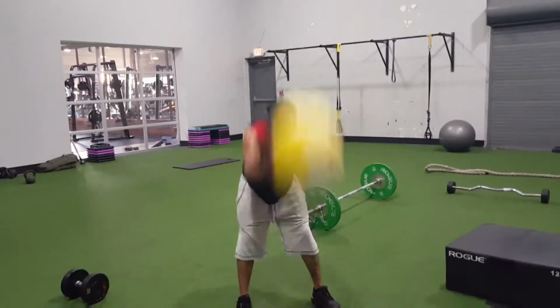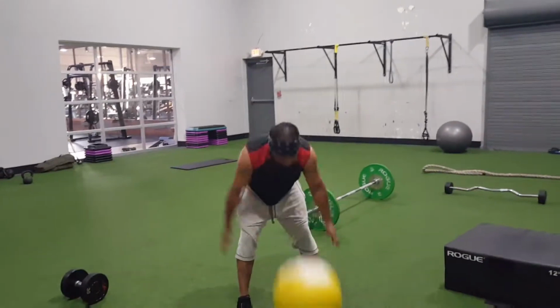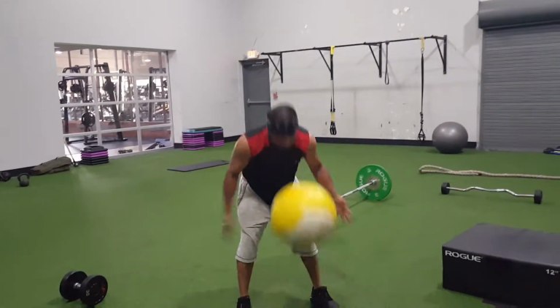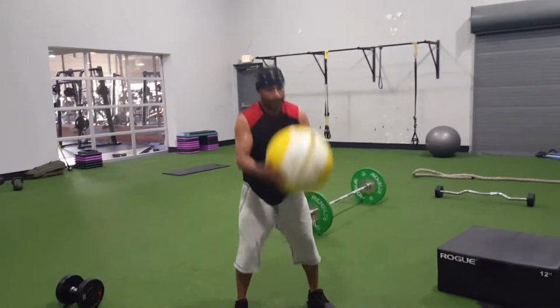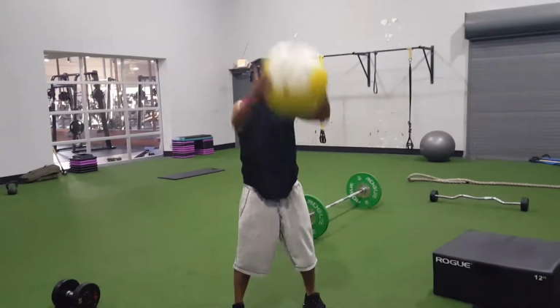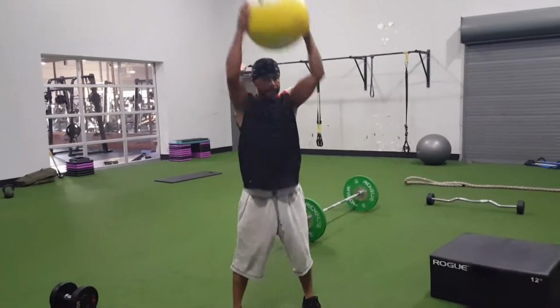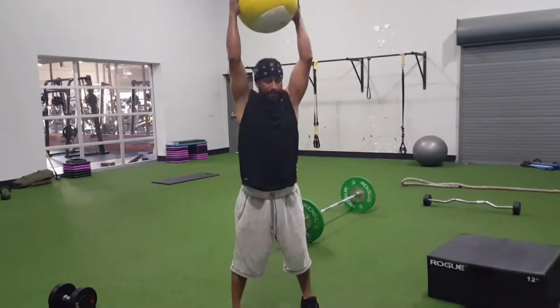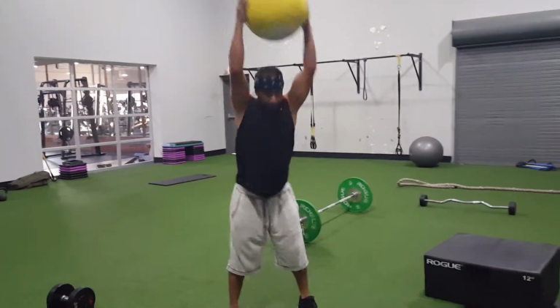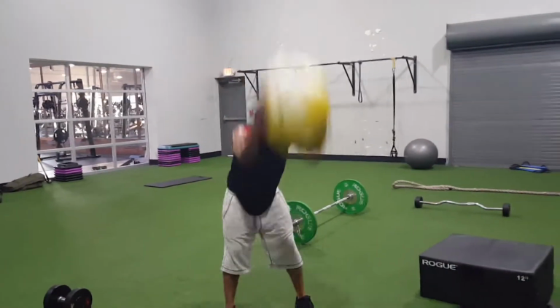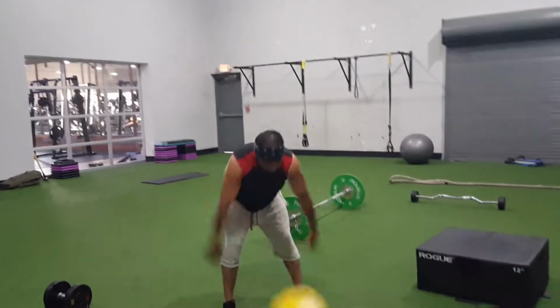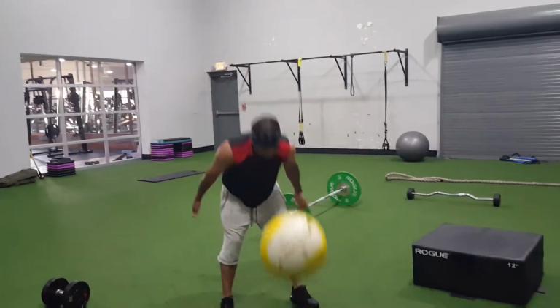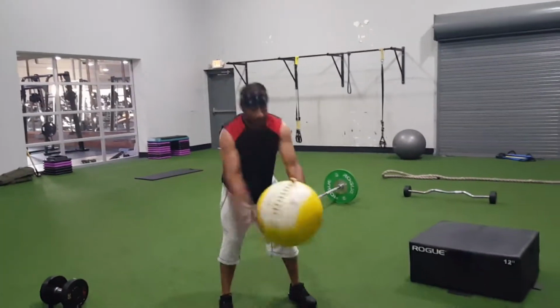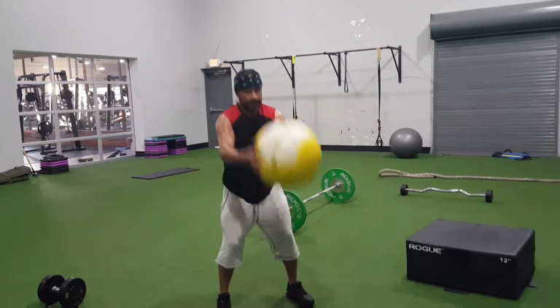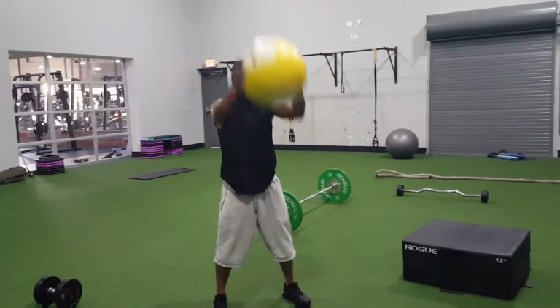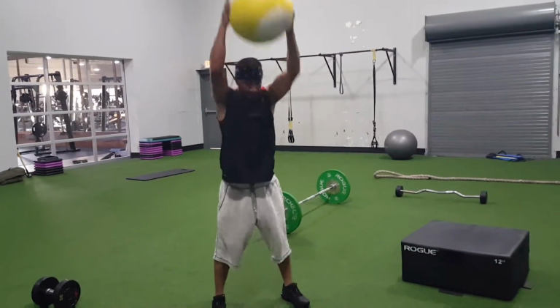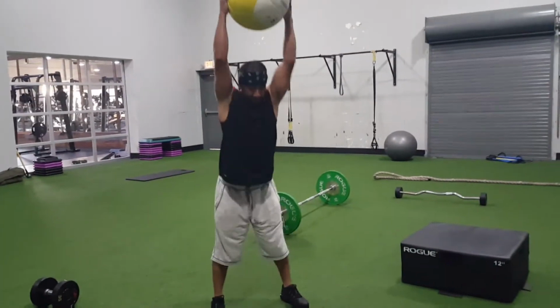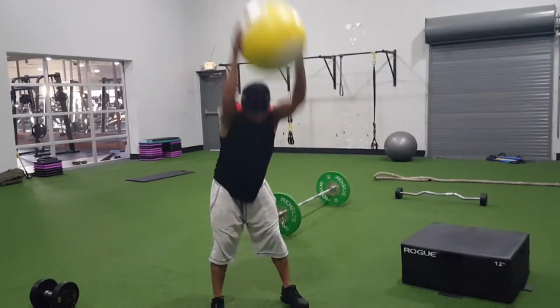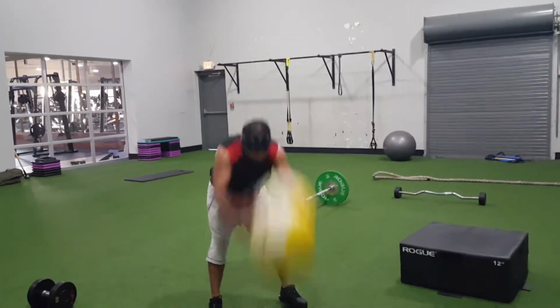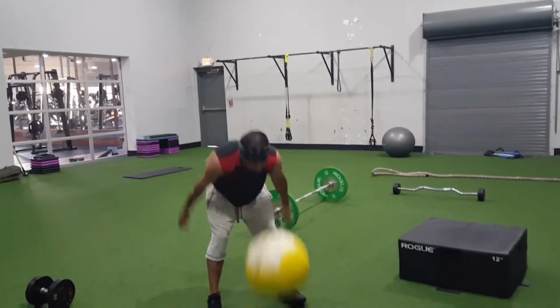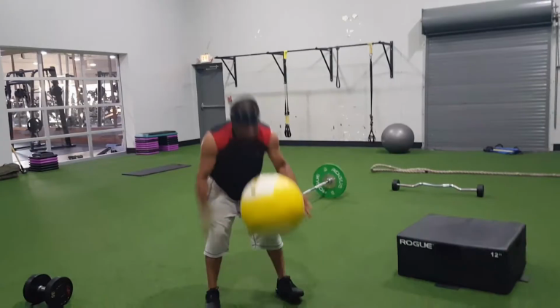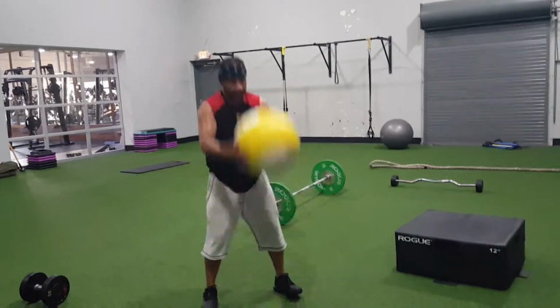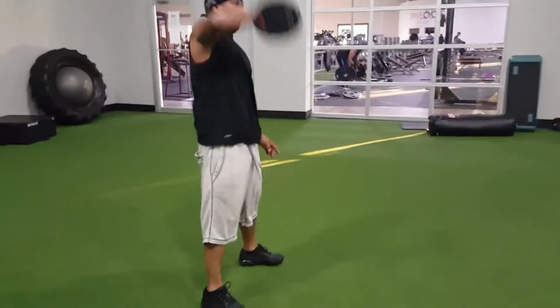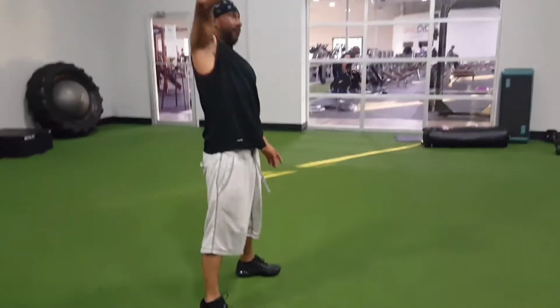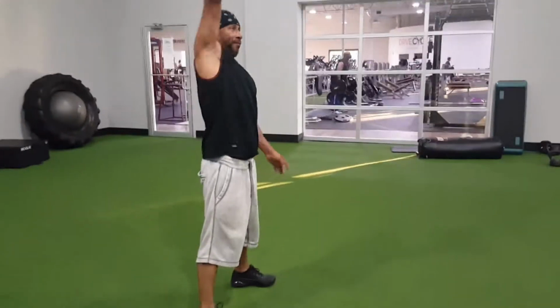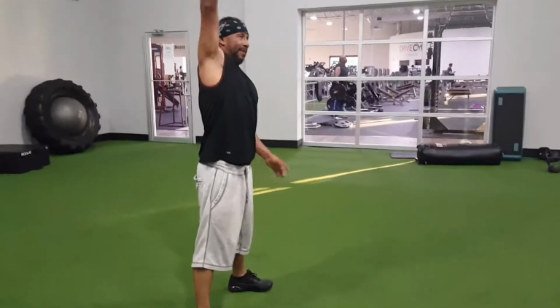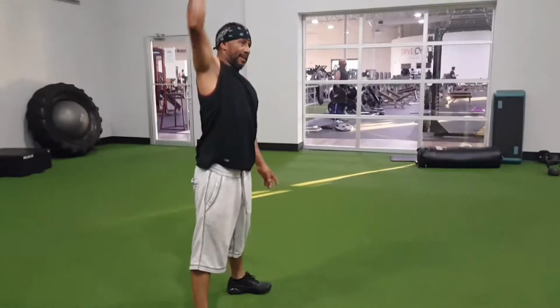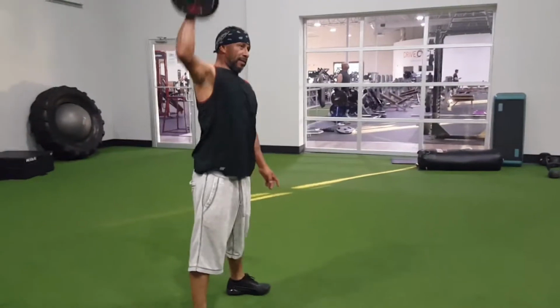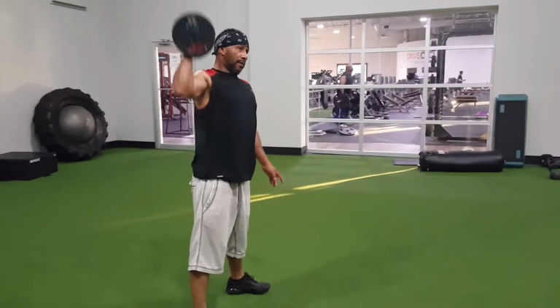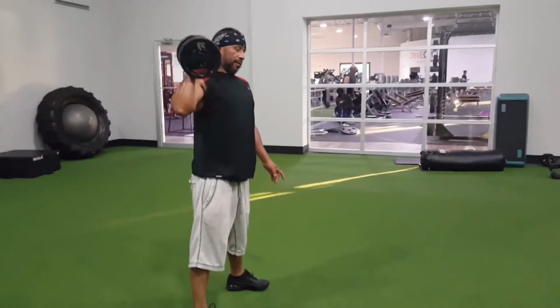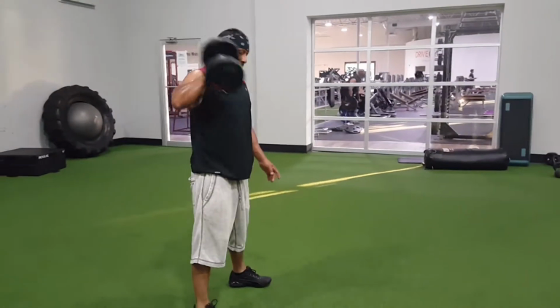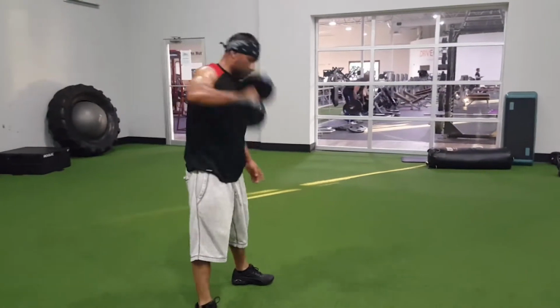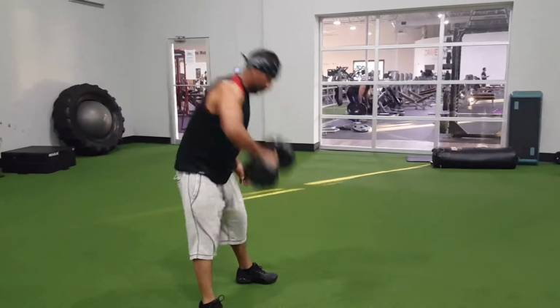Next up, Ball Slammer — 20. Get after it.